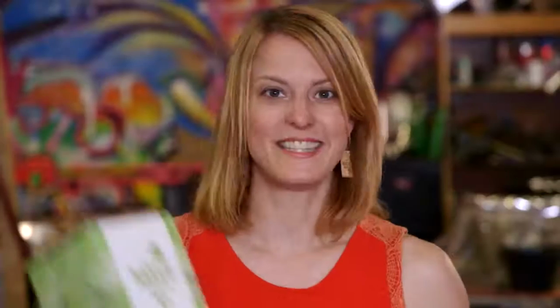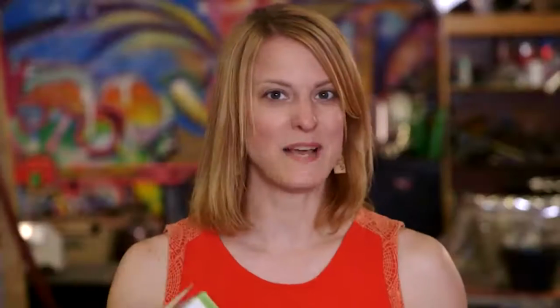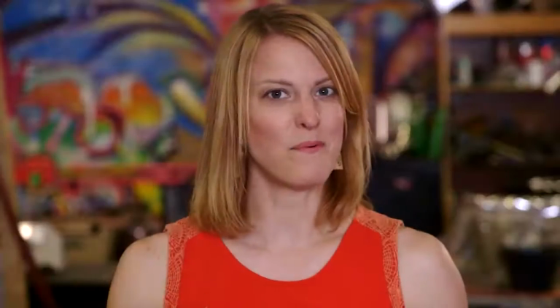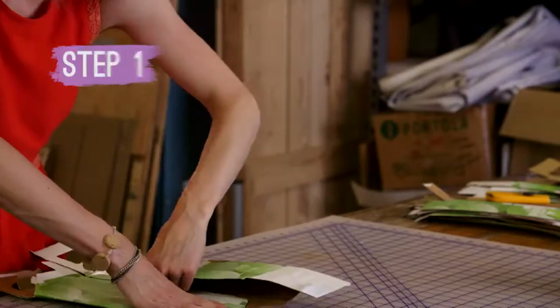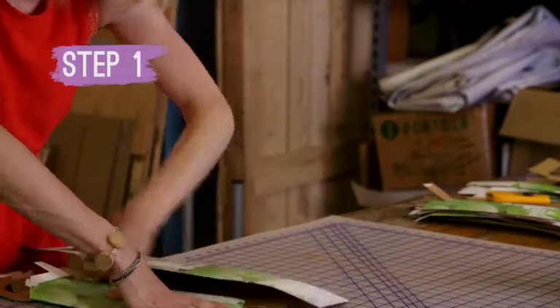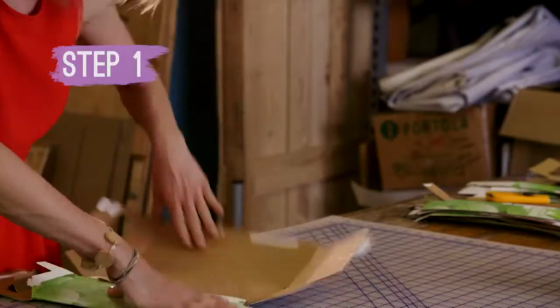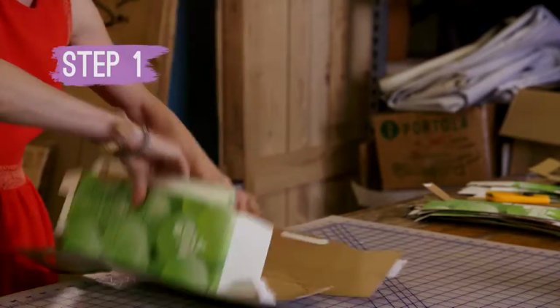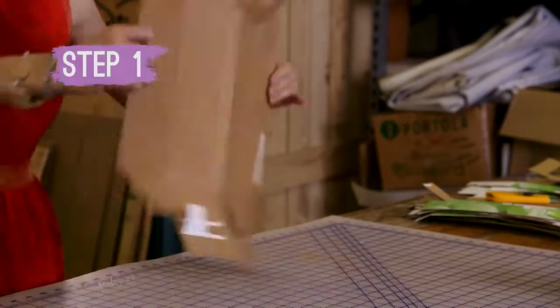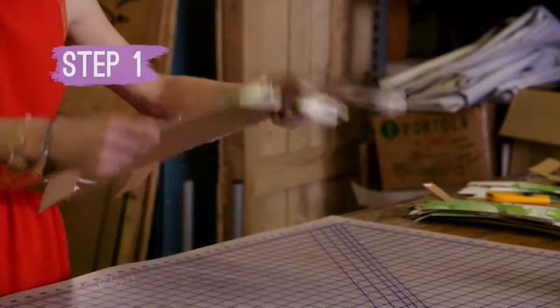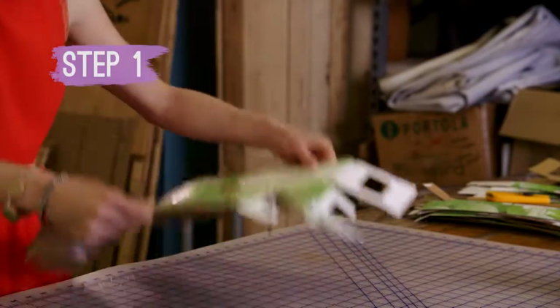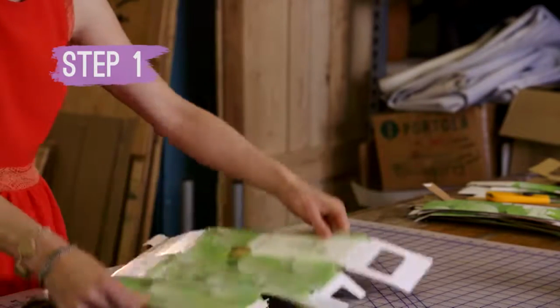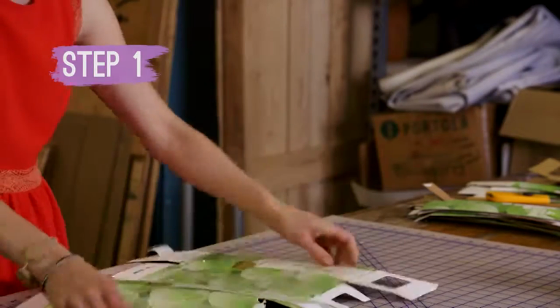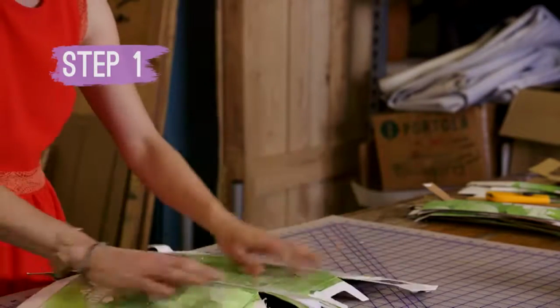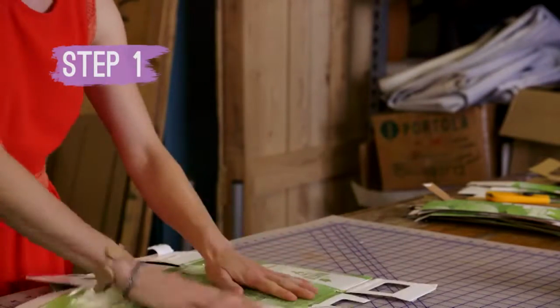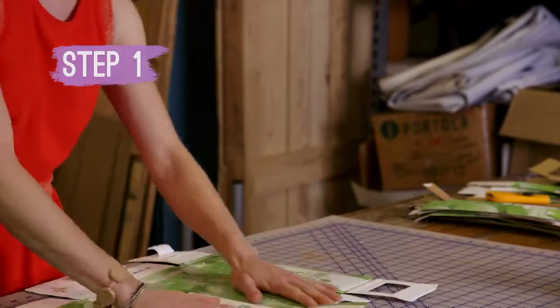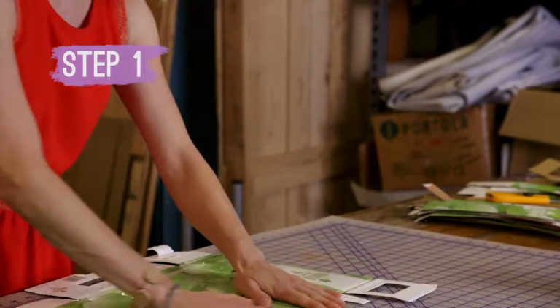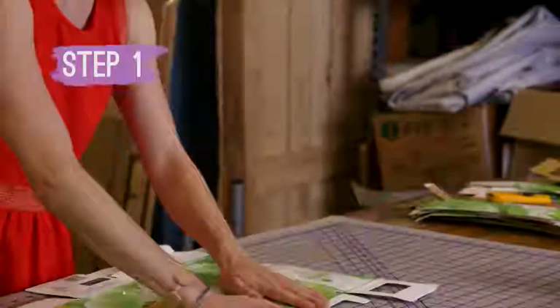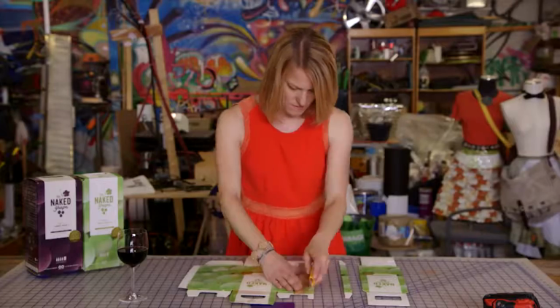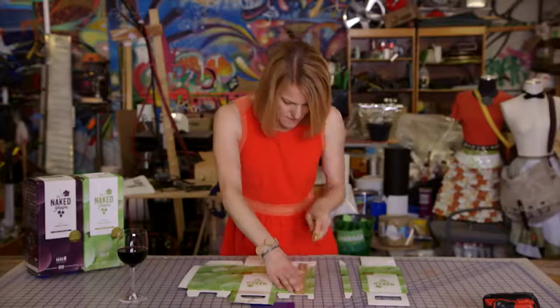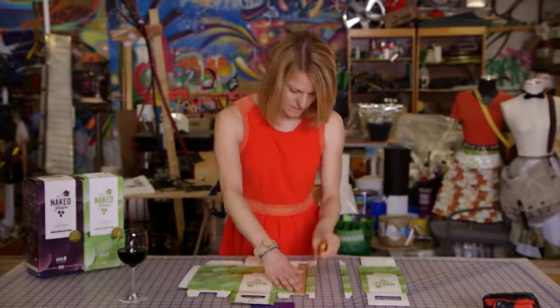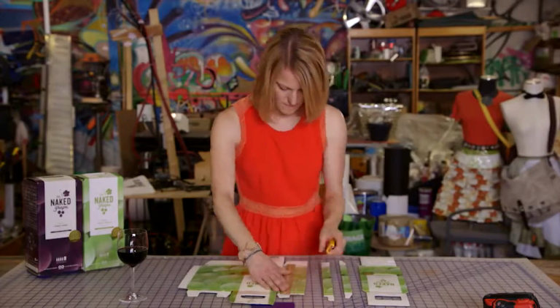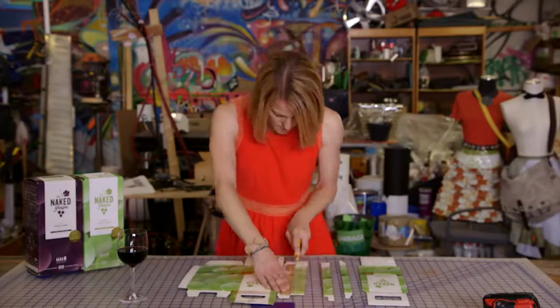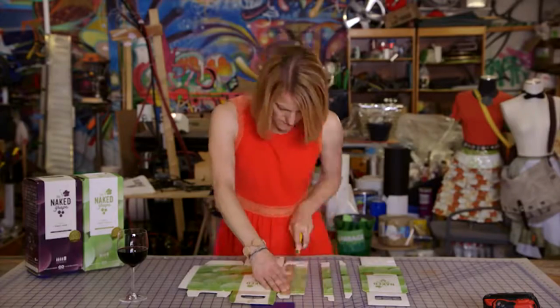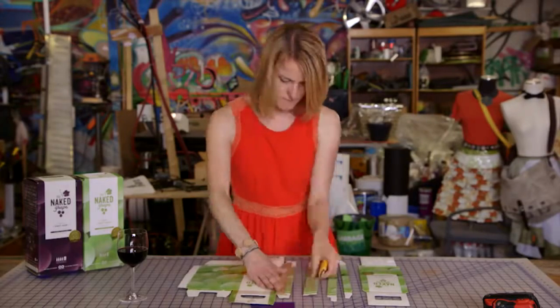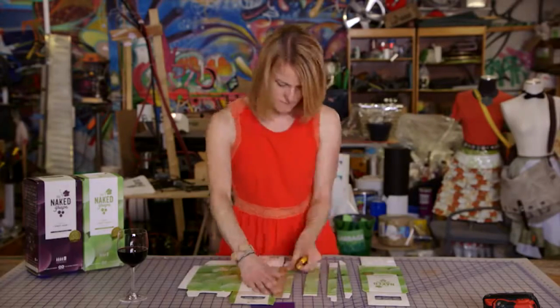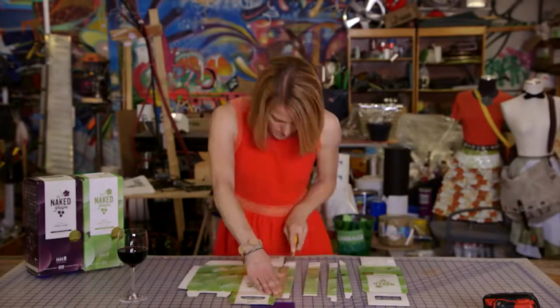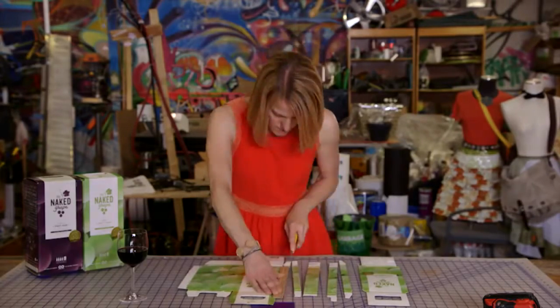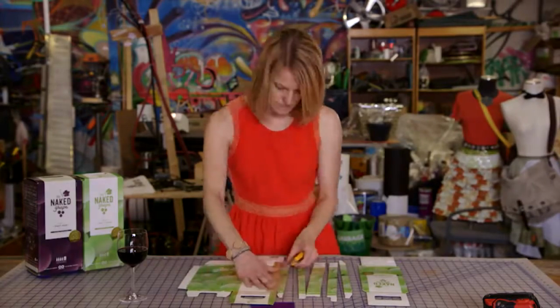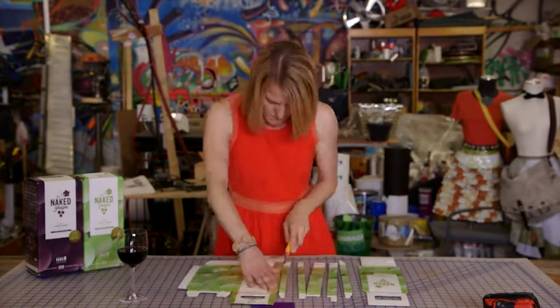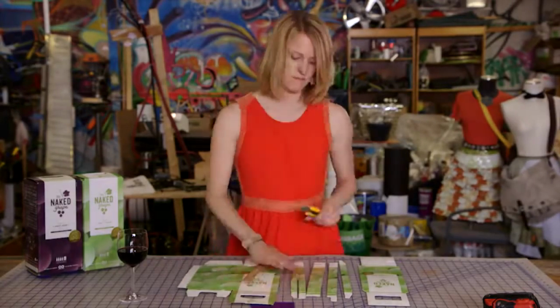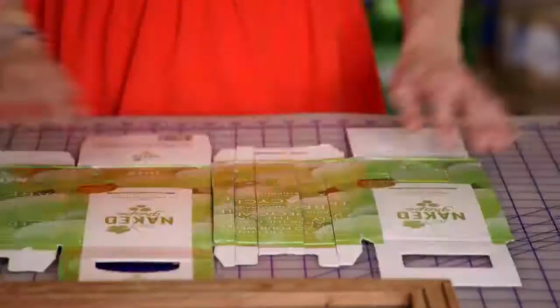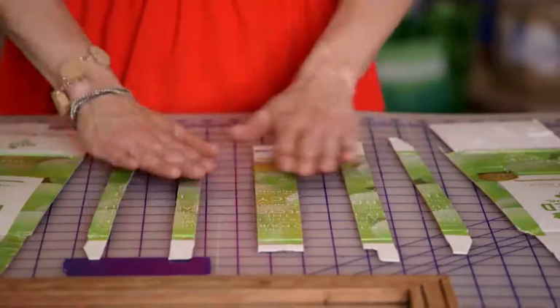Step one: unfold the box and lay it flat. That's easy. Cut it into one to two inch strips.